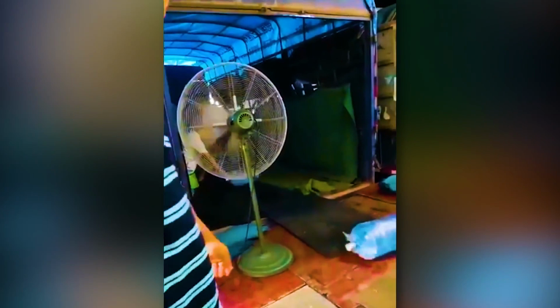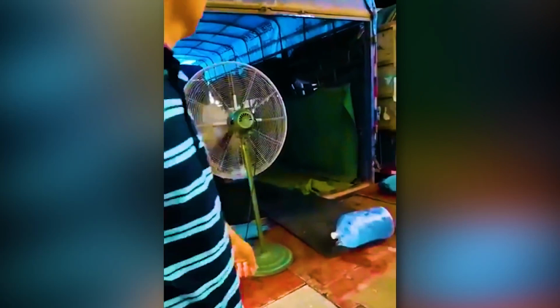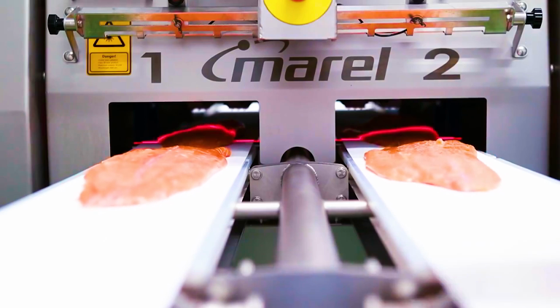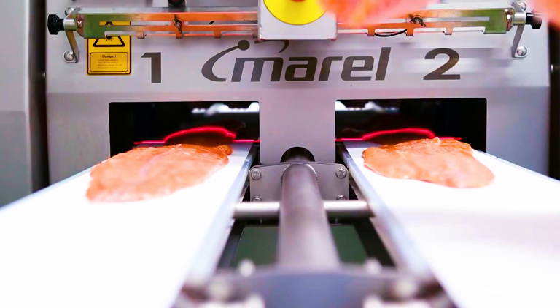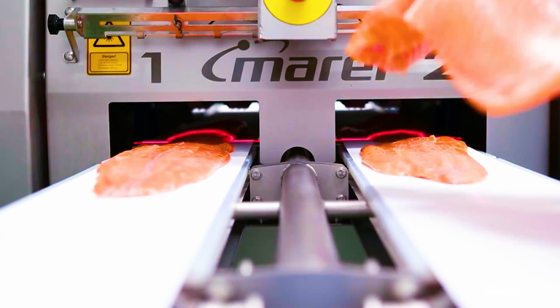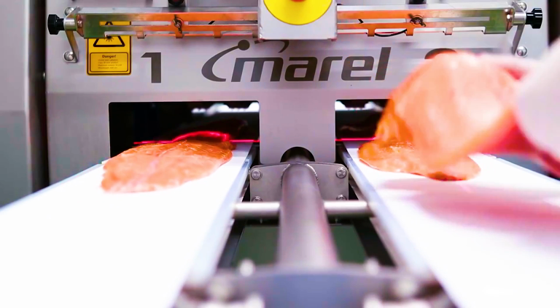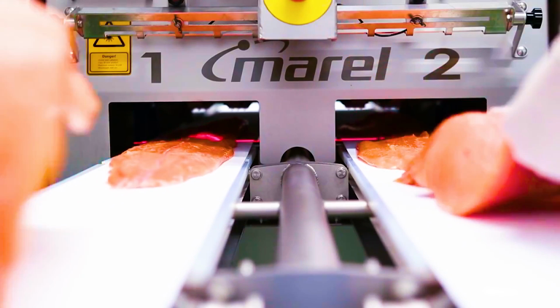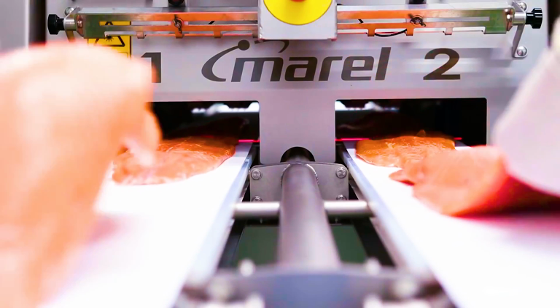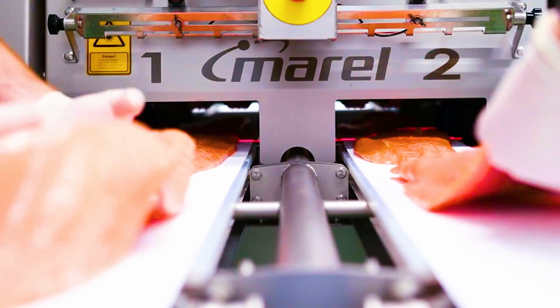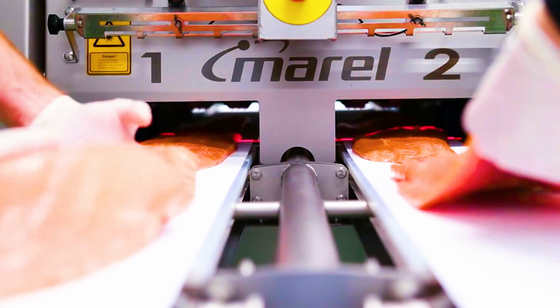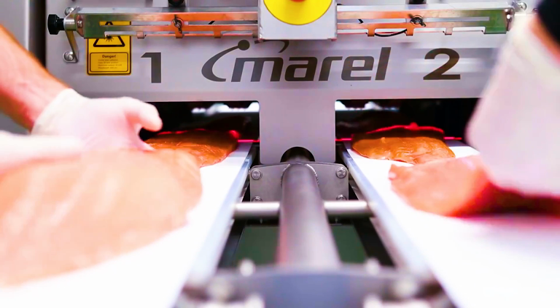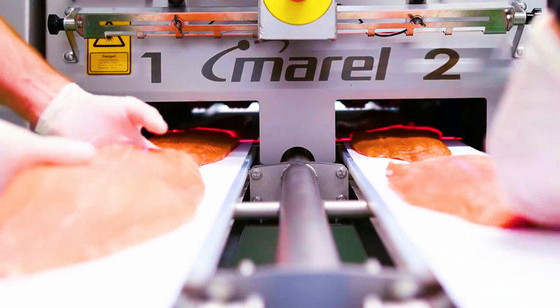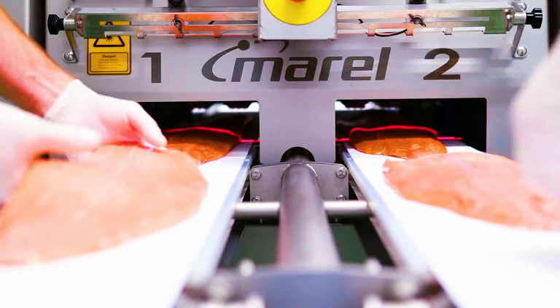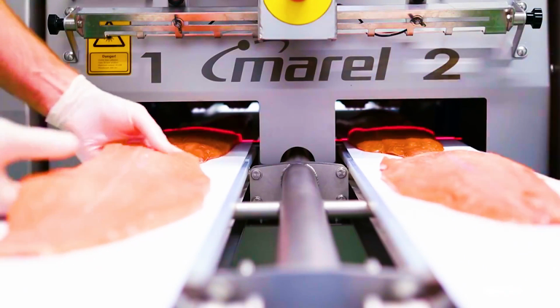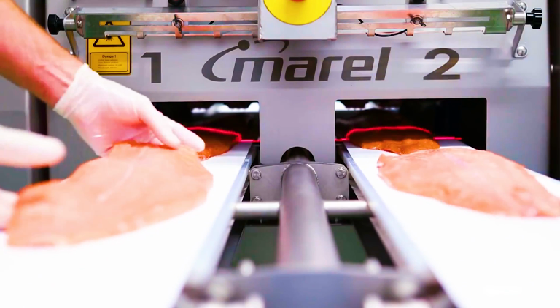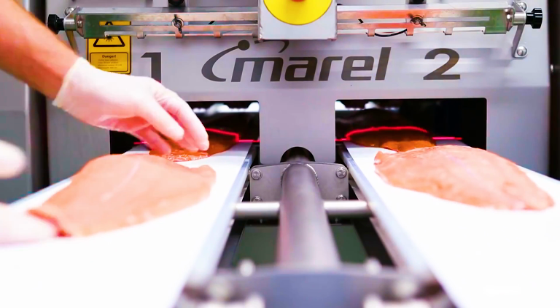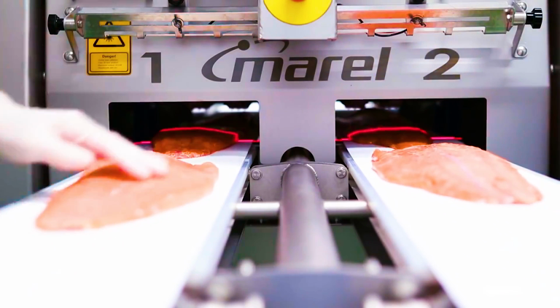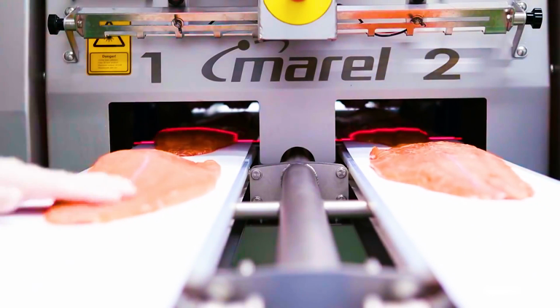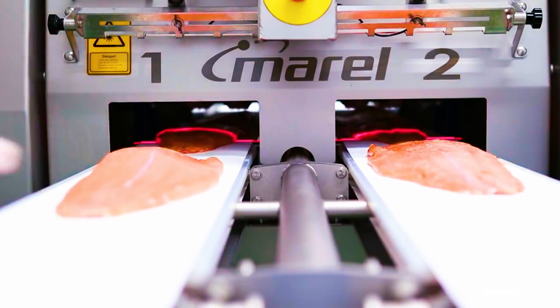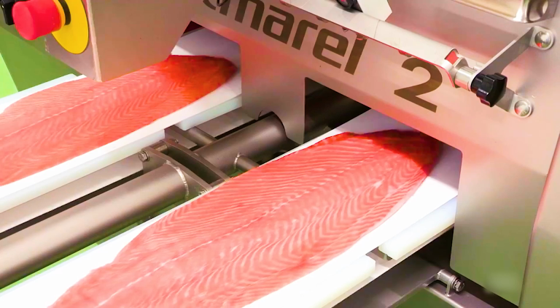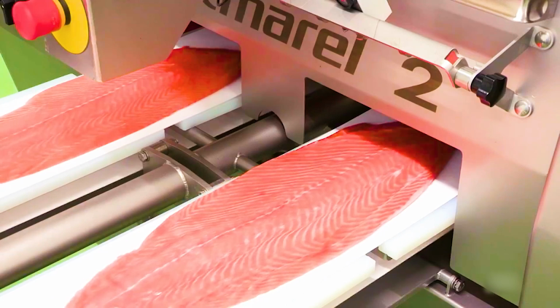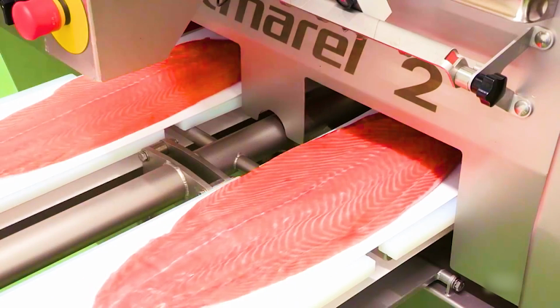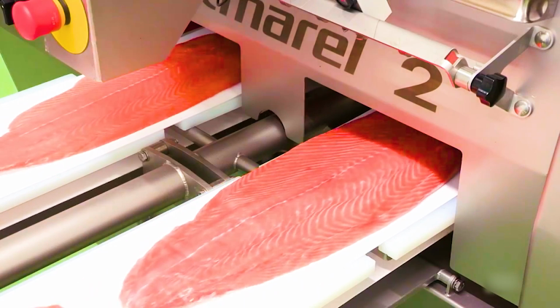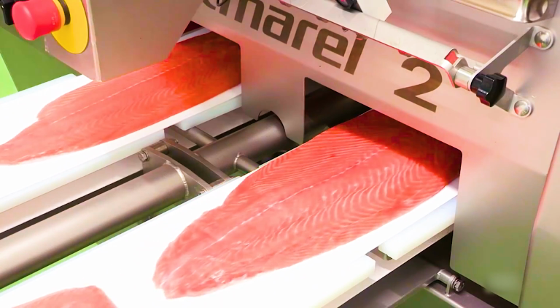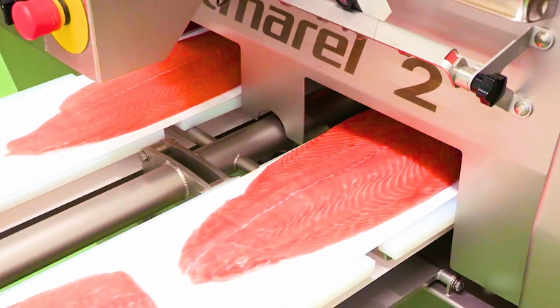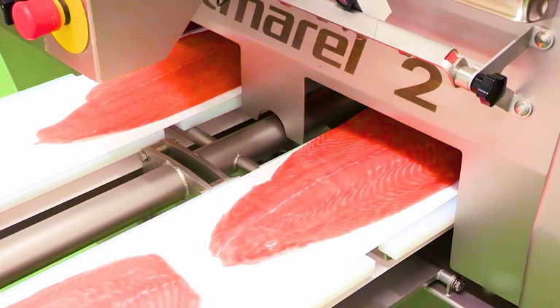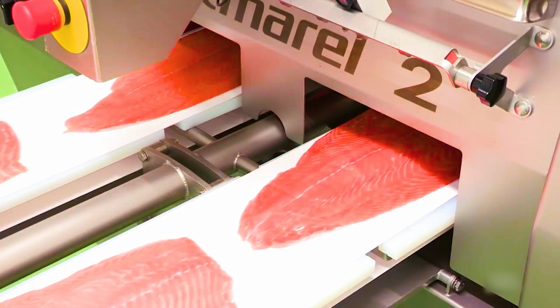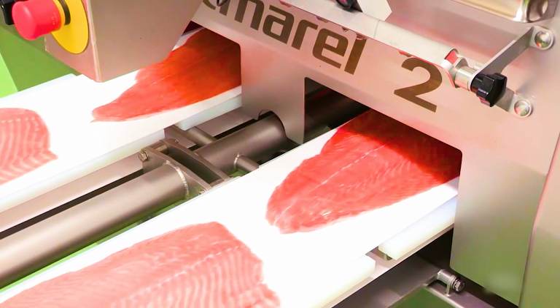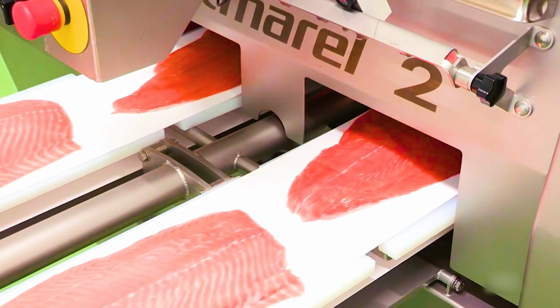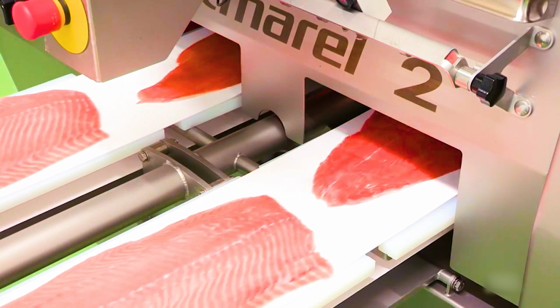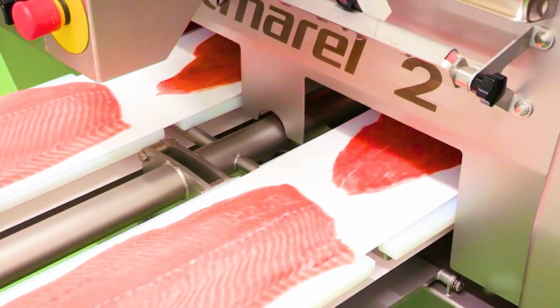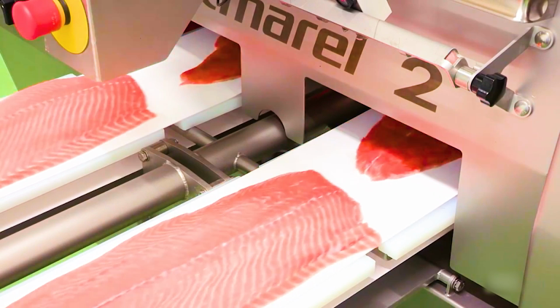A portion cutter uses innovative software with a high level of accuracy to cut salmon into perfect pieces.